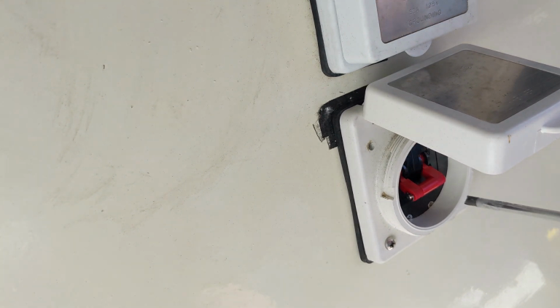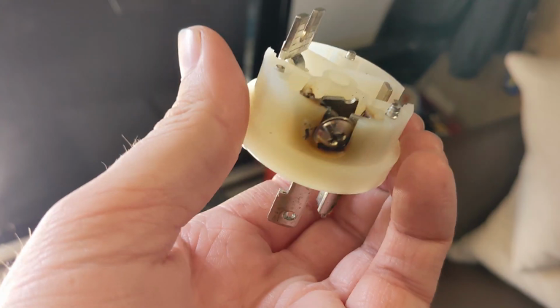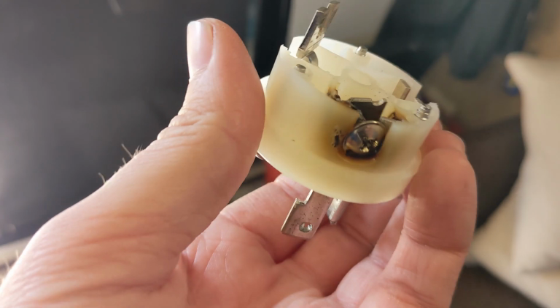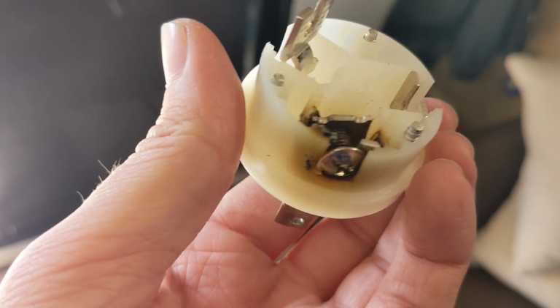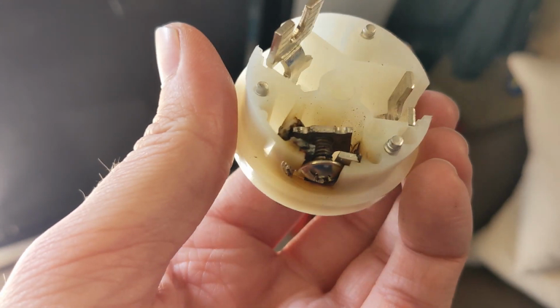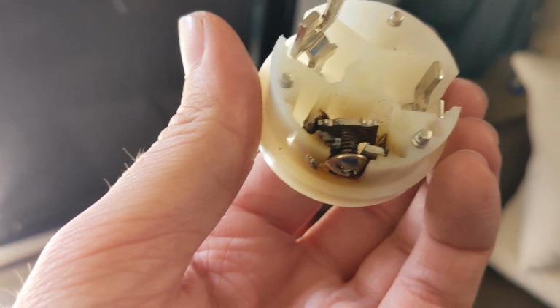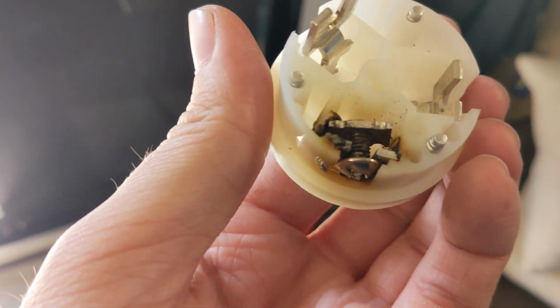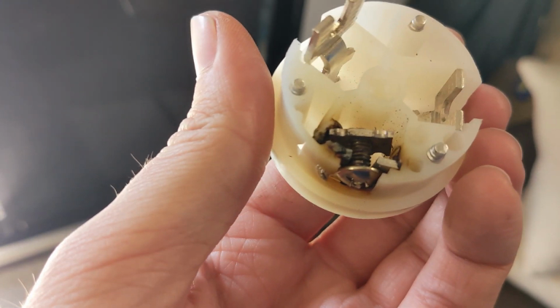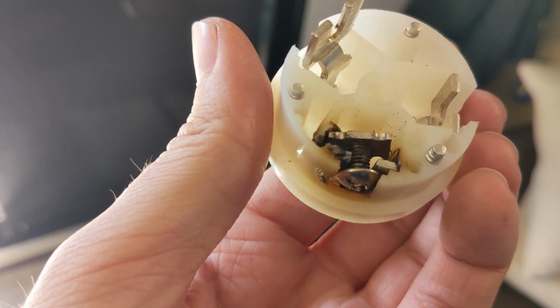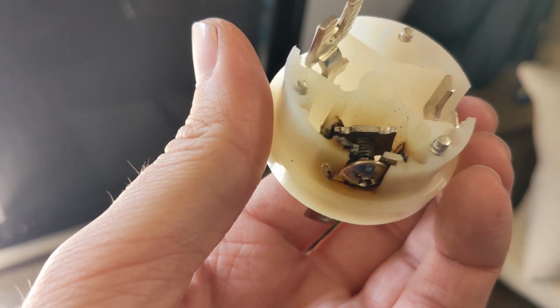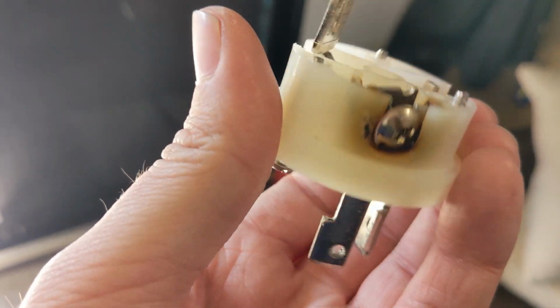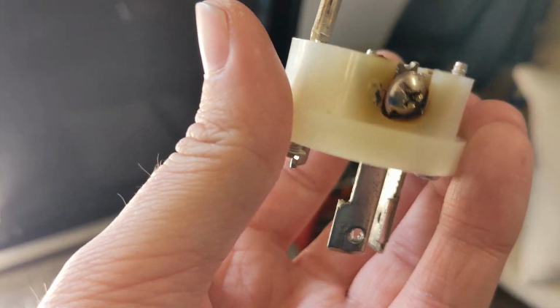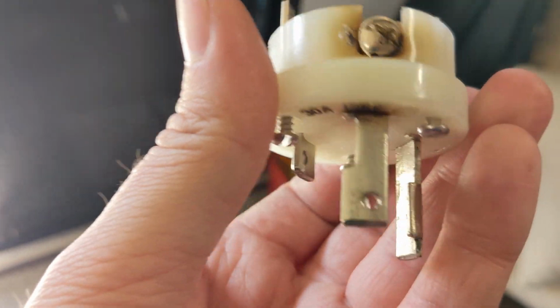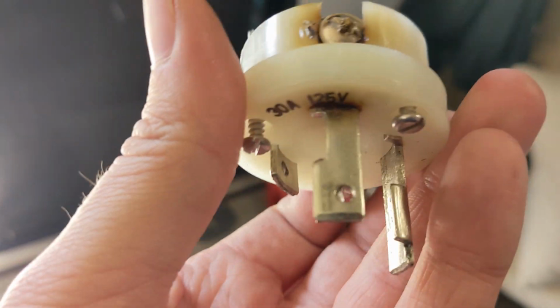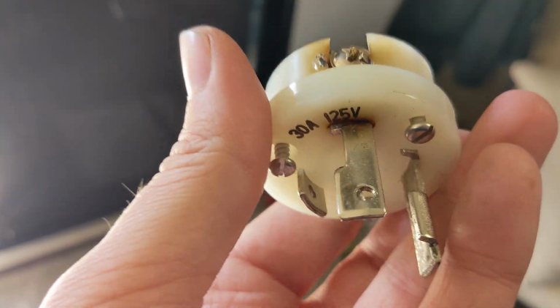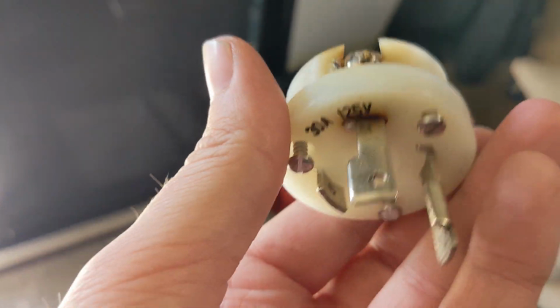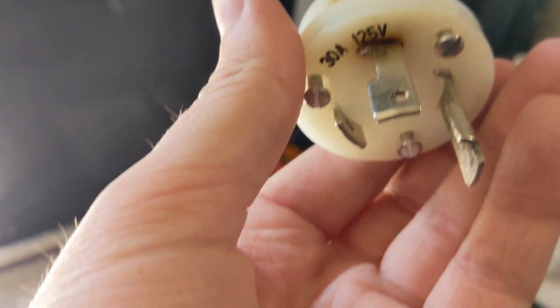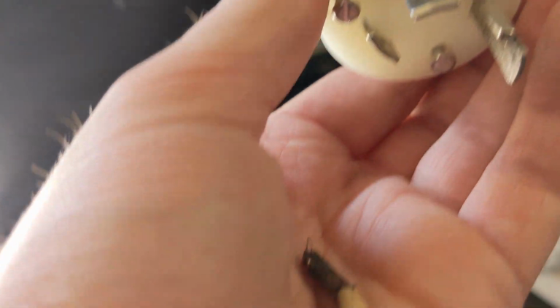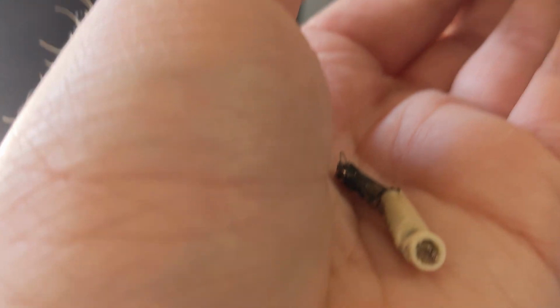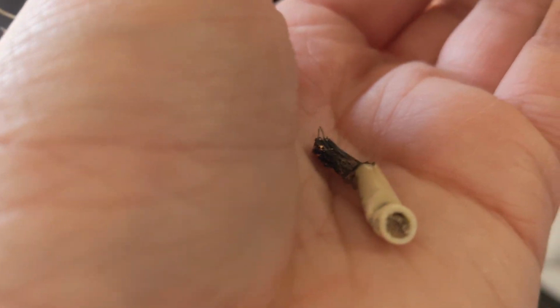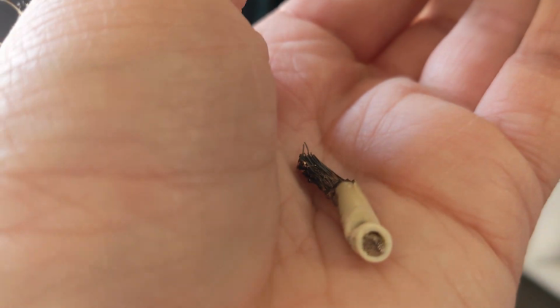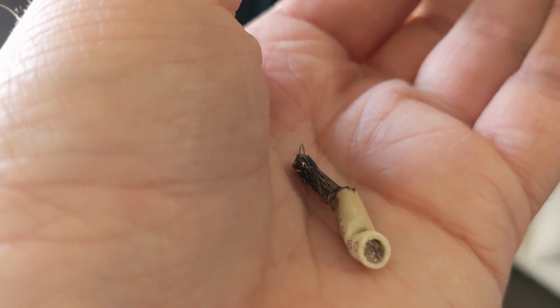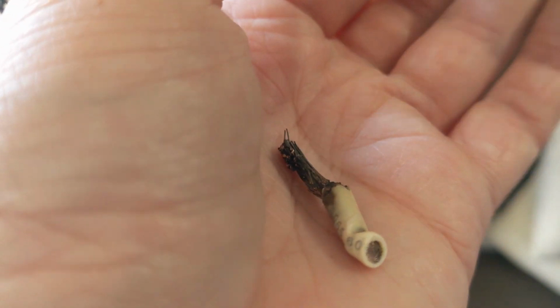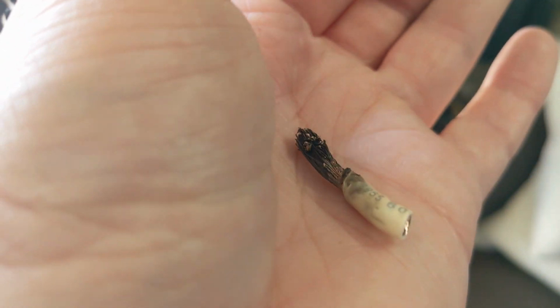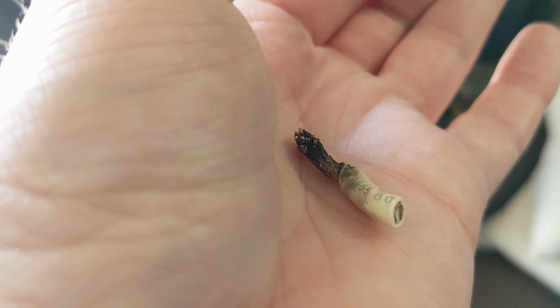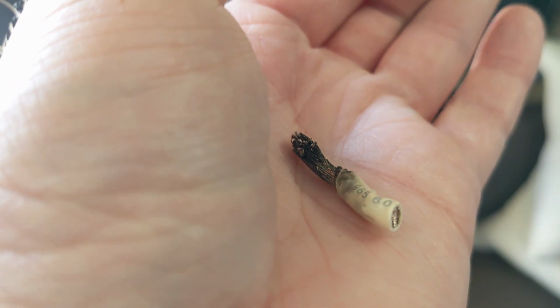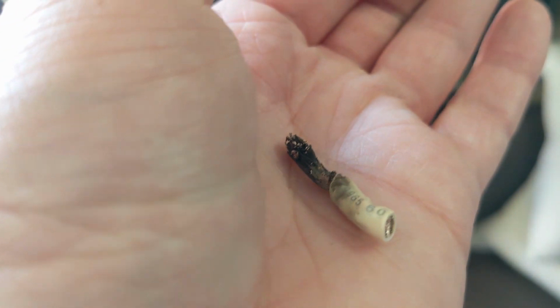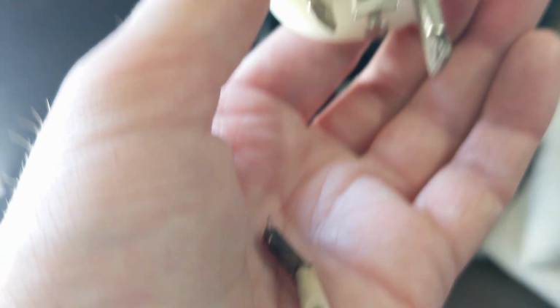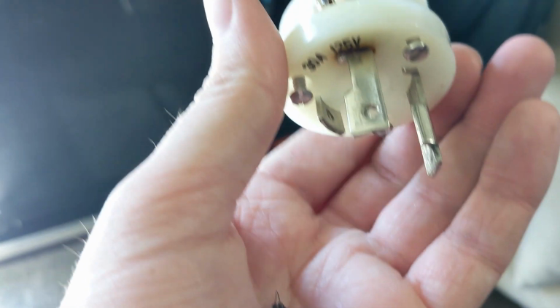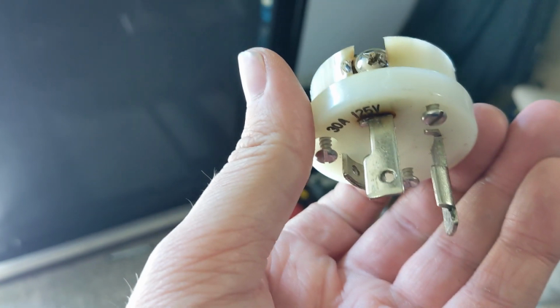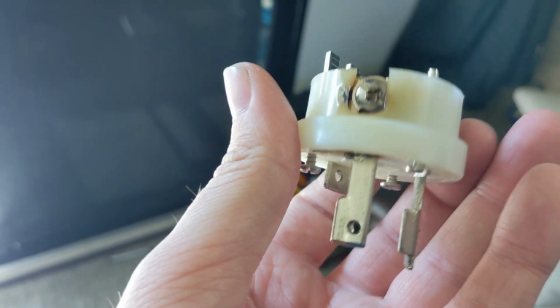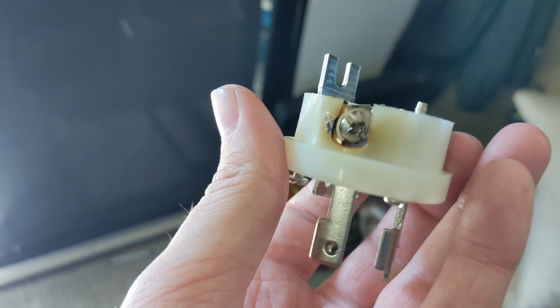And that's why you always want to keep an eye on your electrical. Save yourself from a fire.